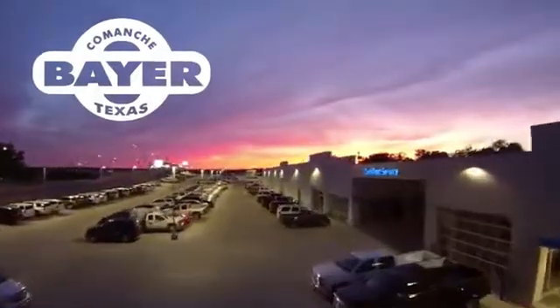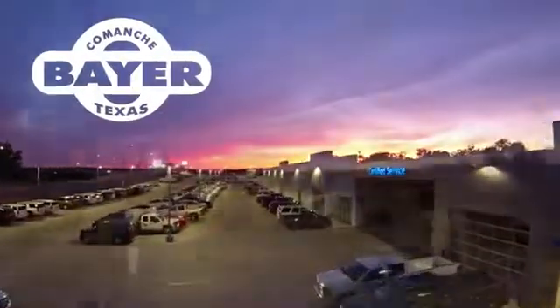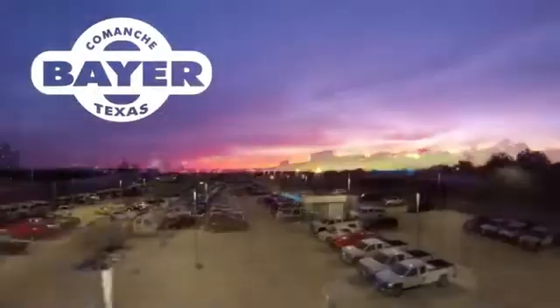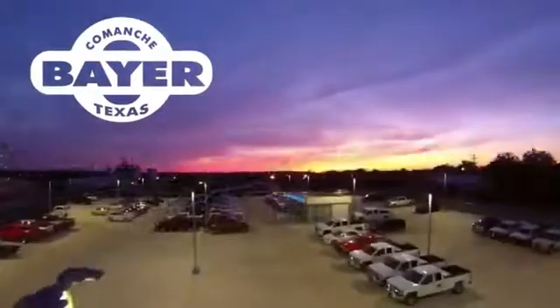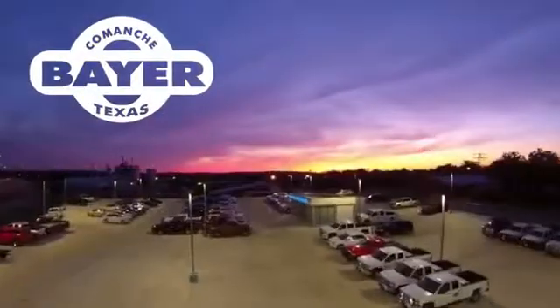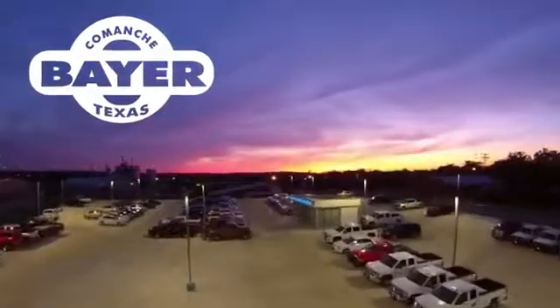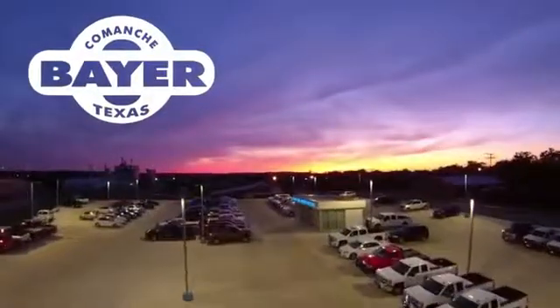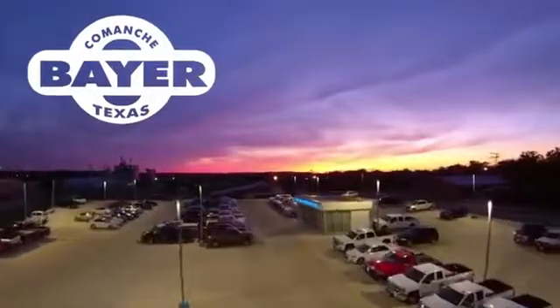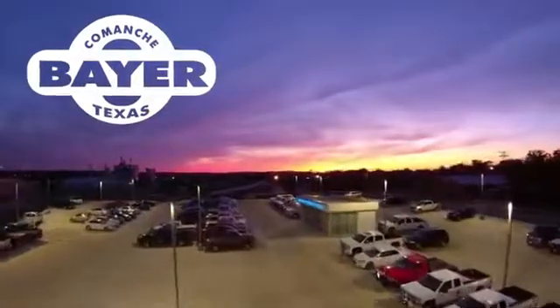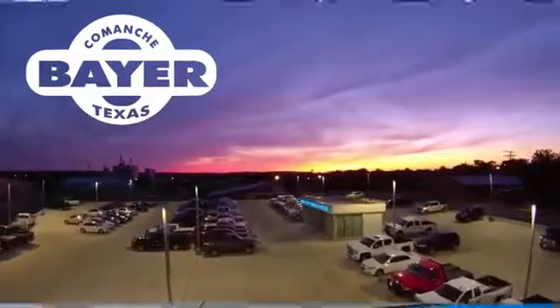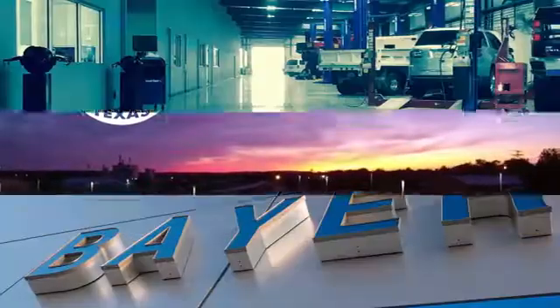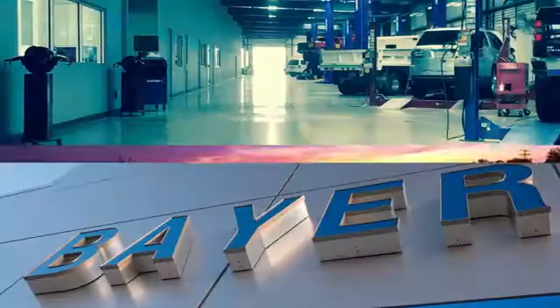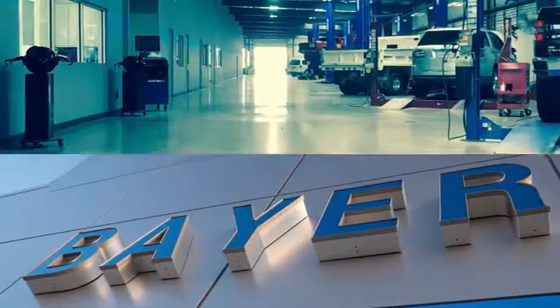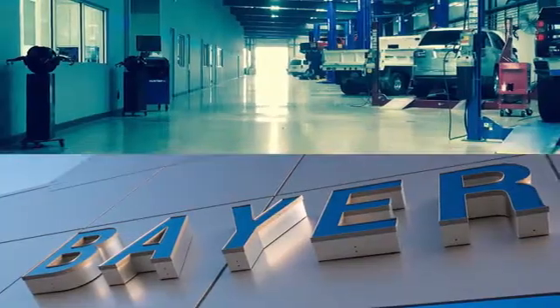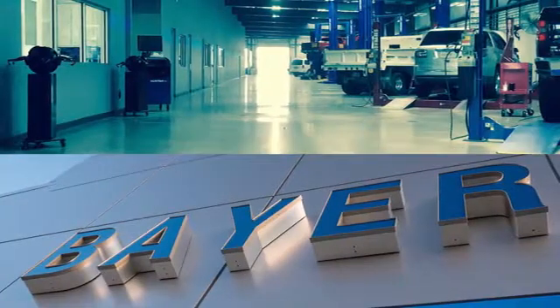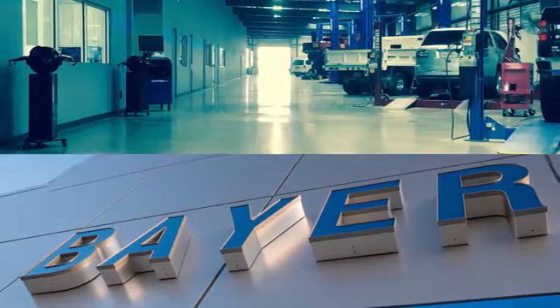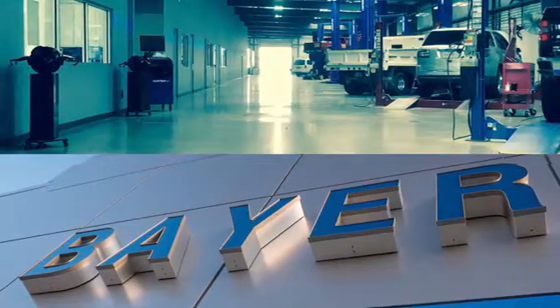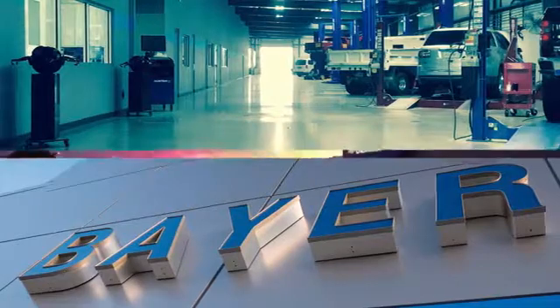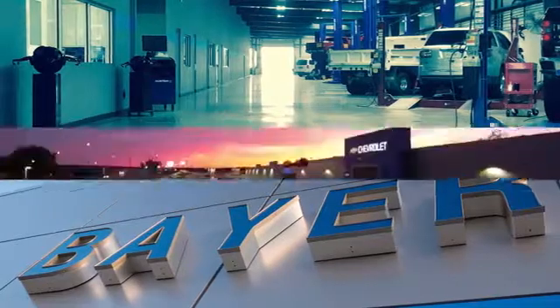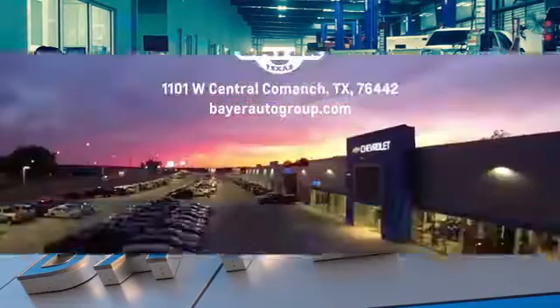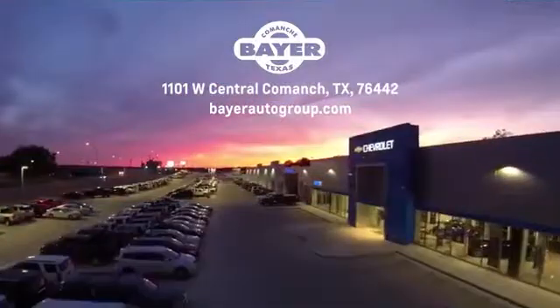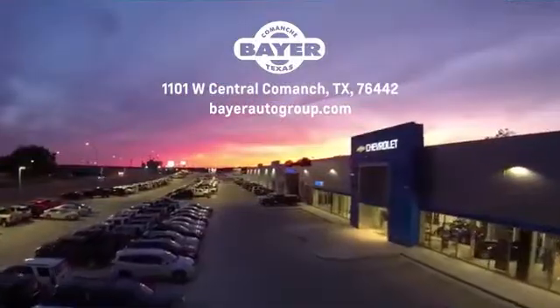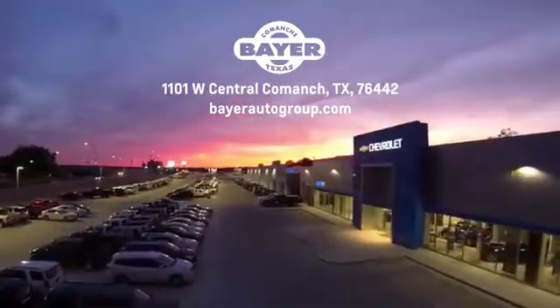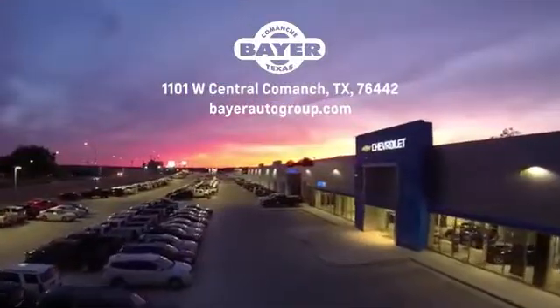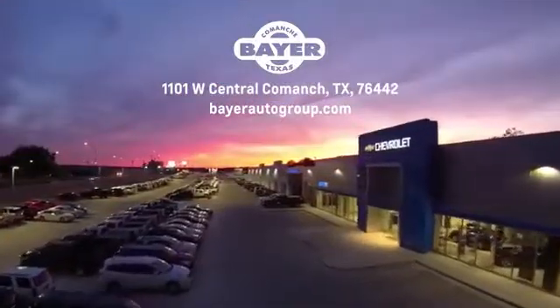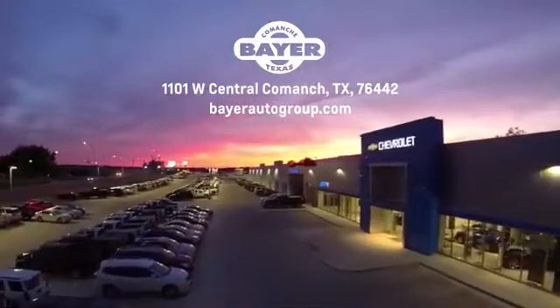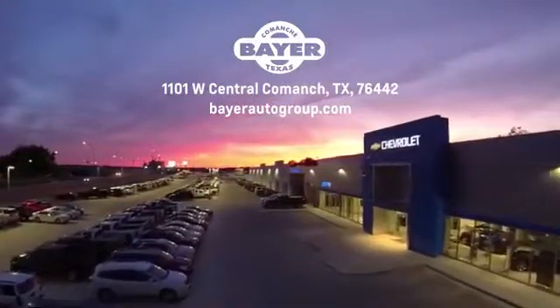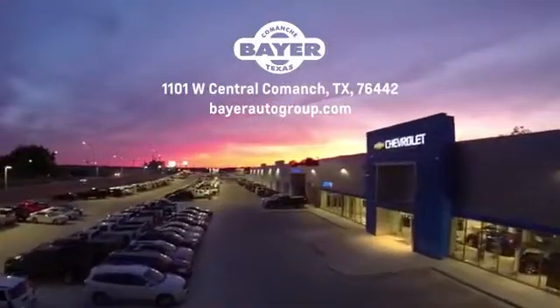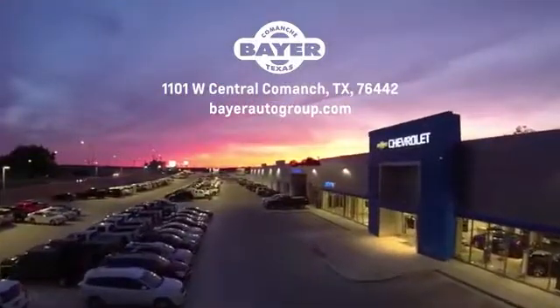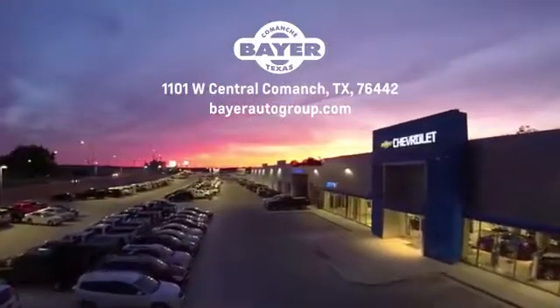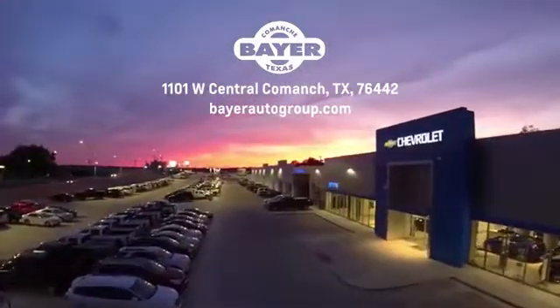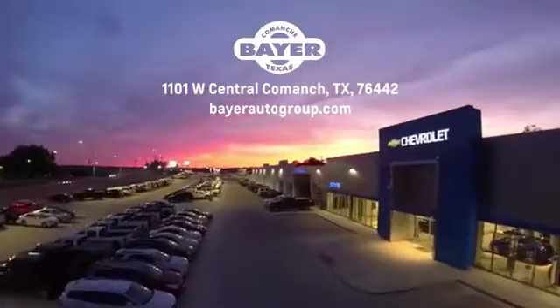Bayer Motors is your Central Texas one-stop shop for anything Buick, Chevy, or GMC. Stop in and see for yourself.